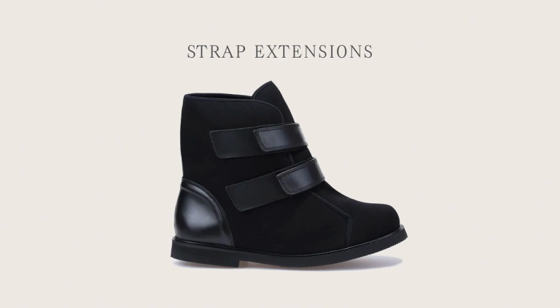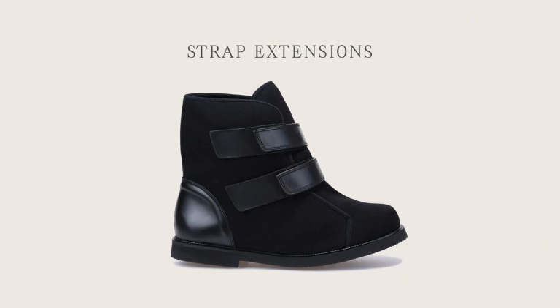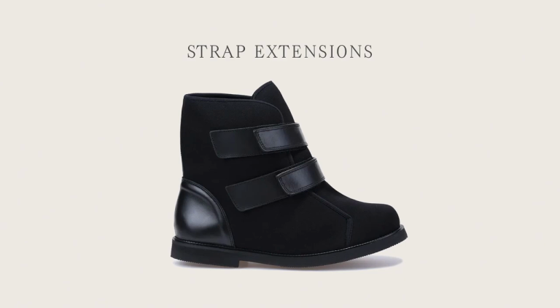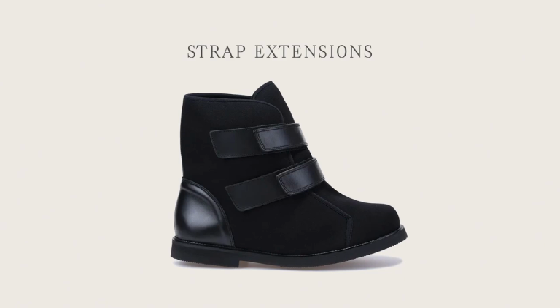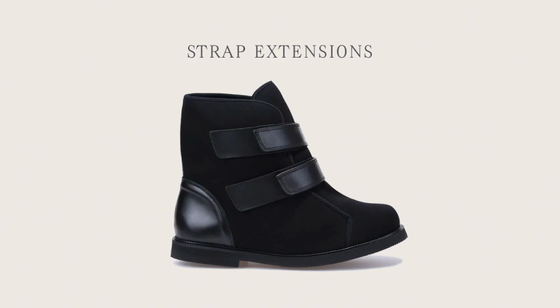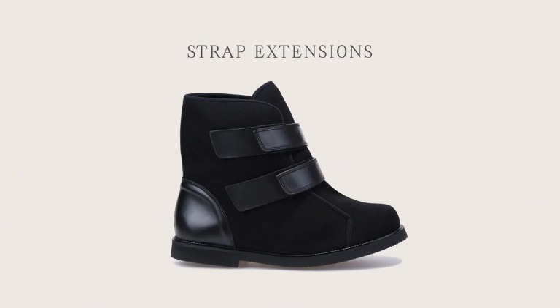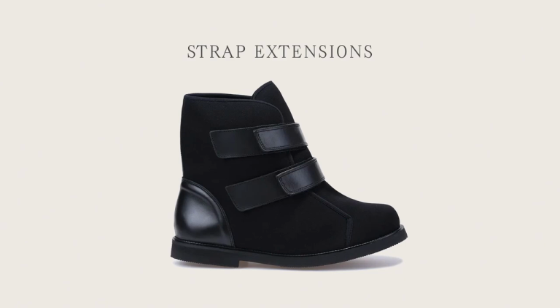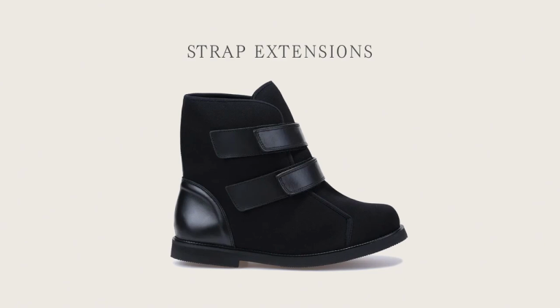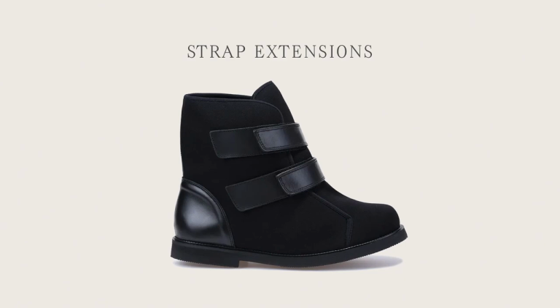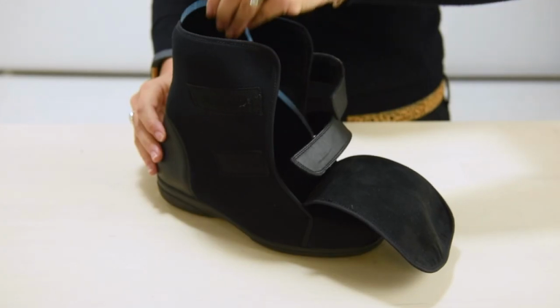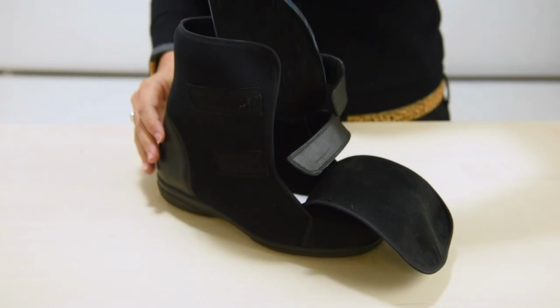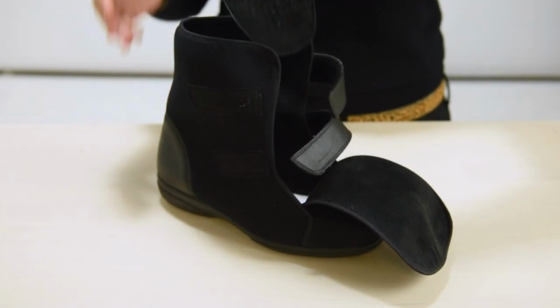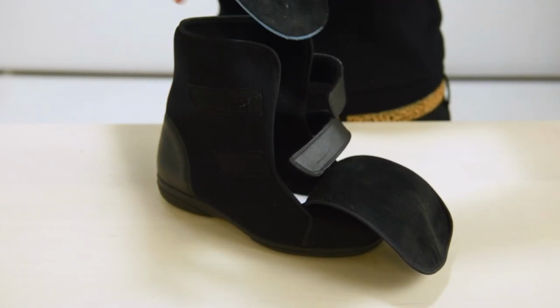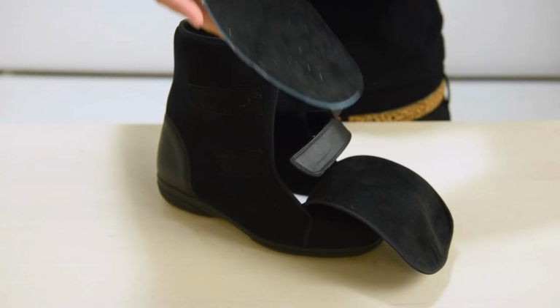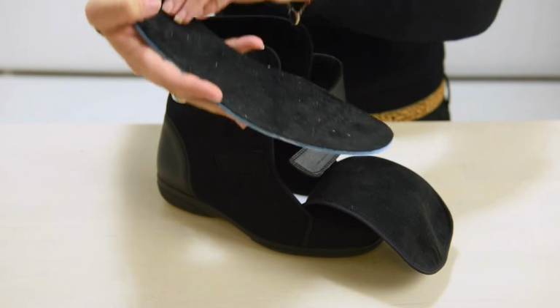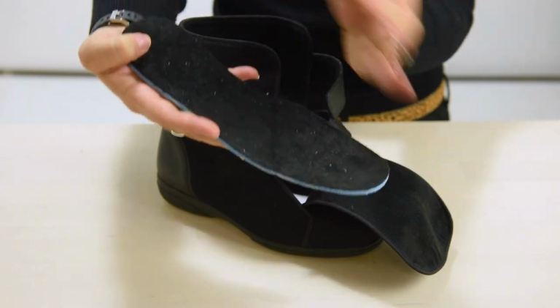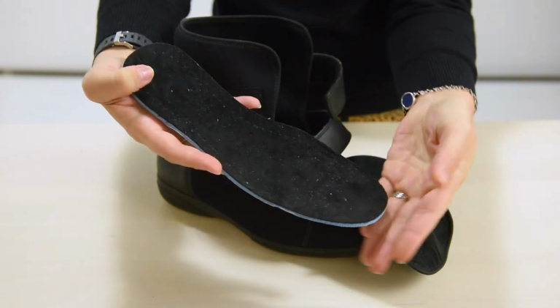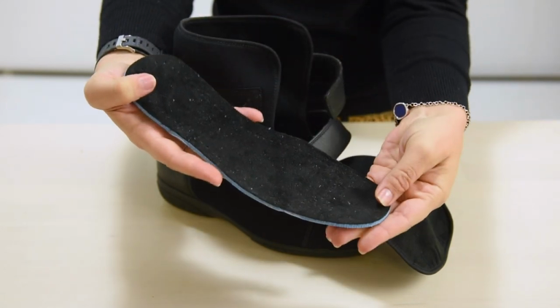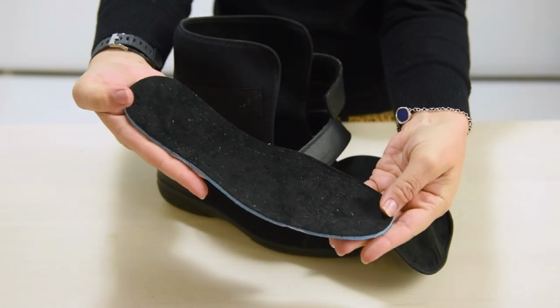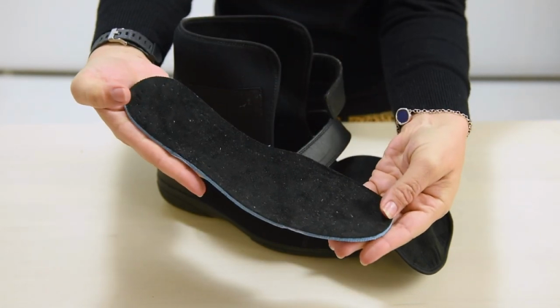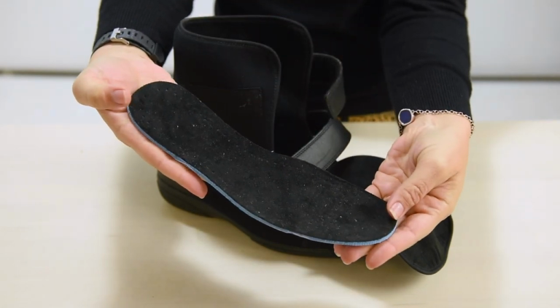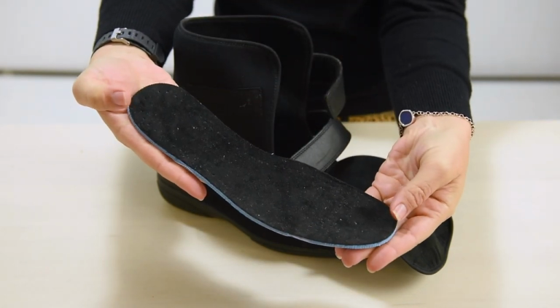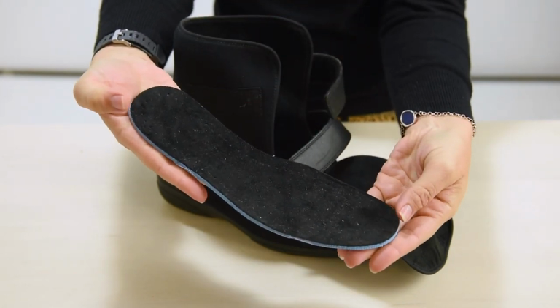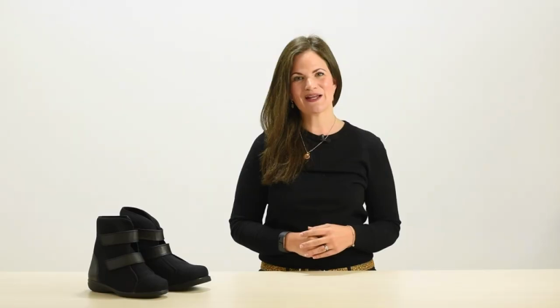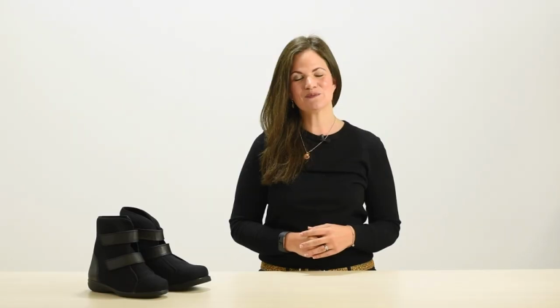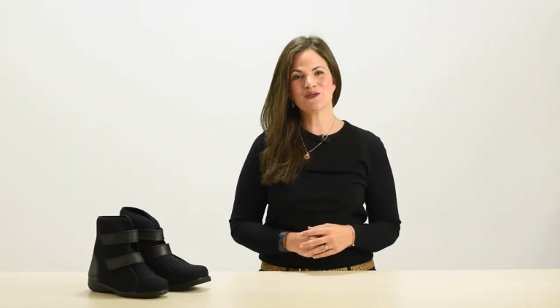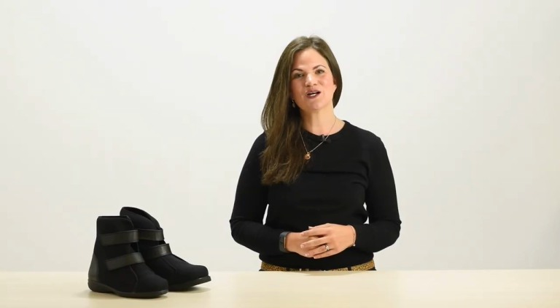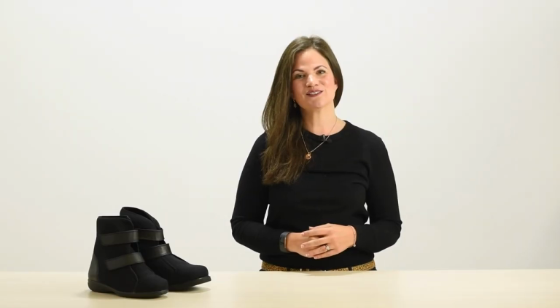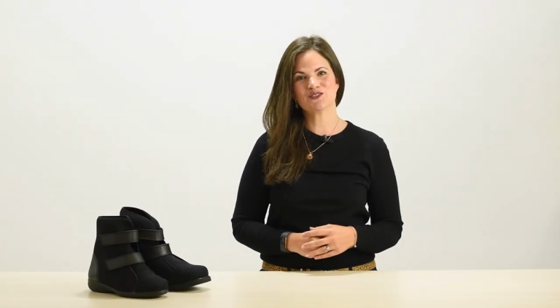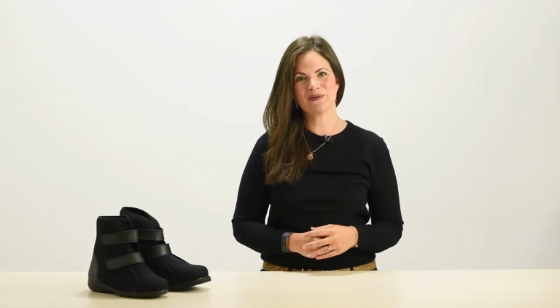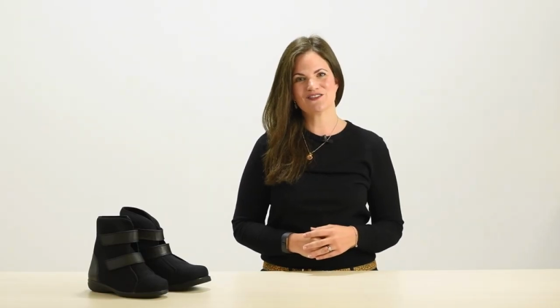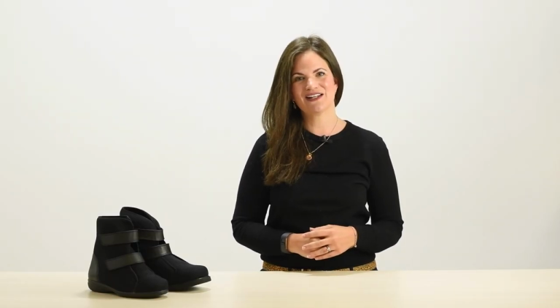The cushioned insoles can be removed to fit an orthotic. With minimal seams and a soft lining throughout, both styles are diabetic friendly.